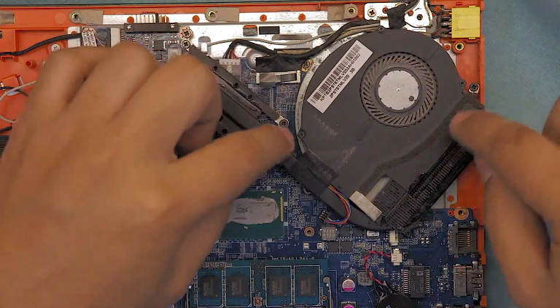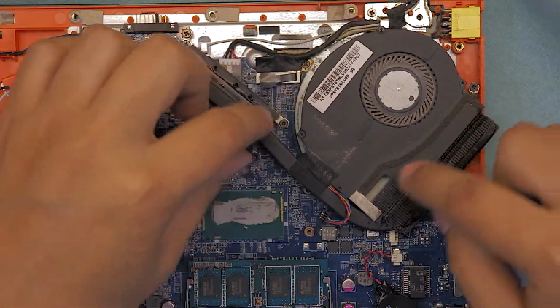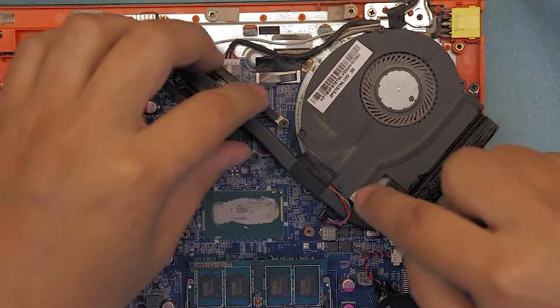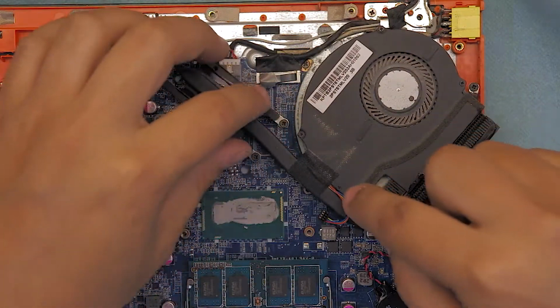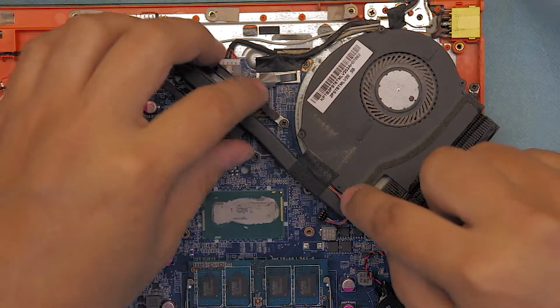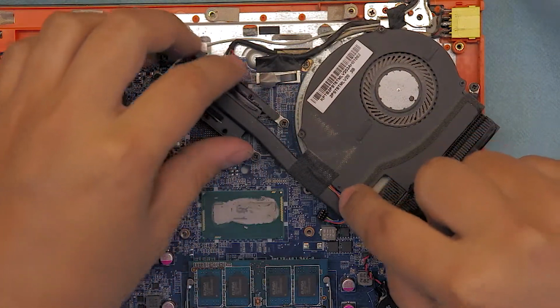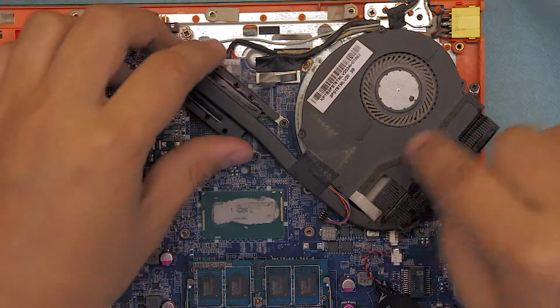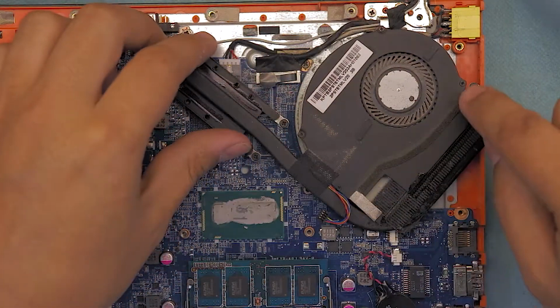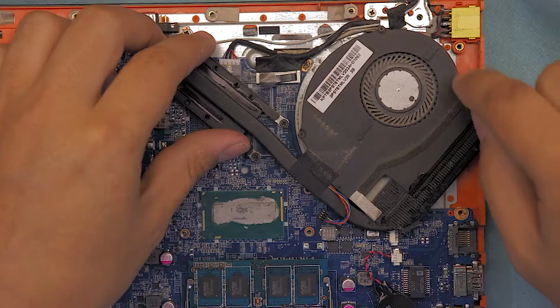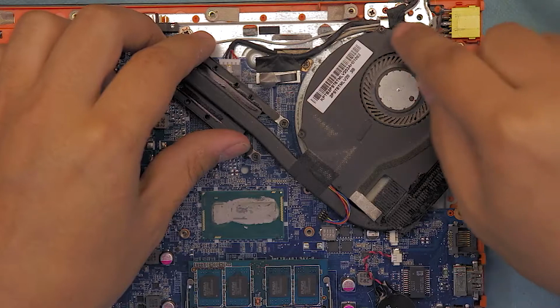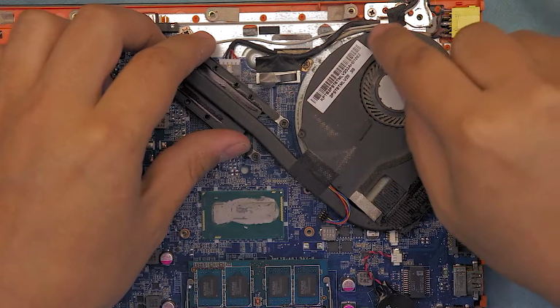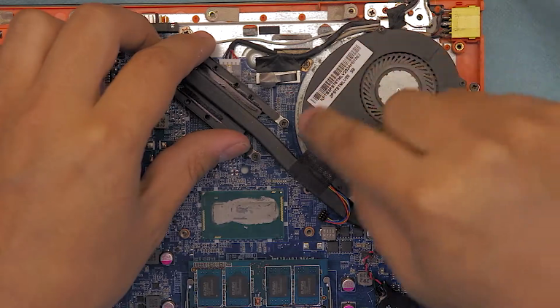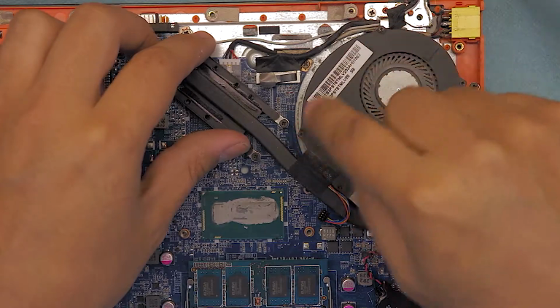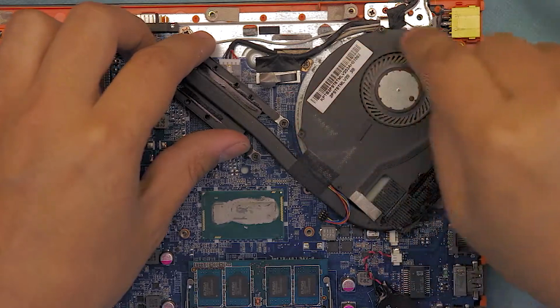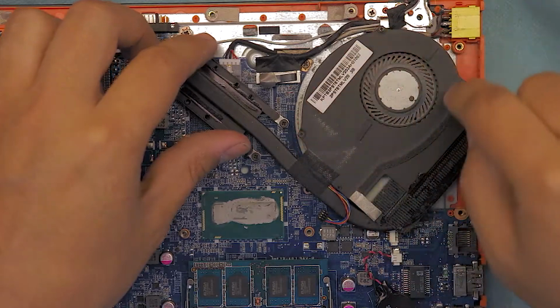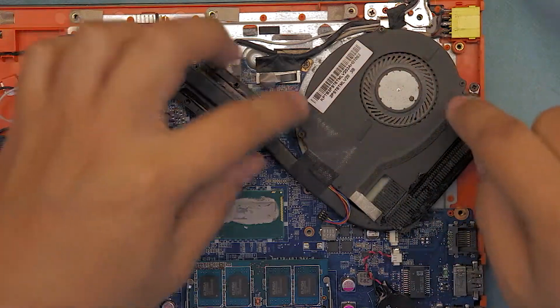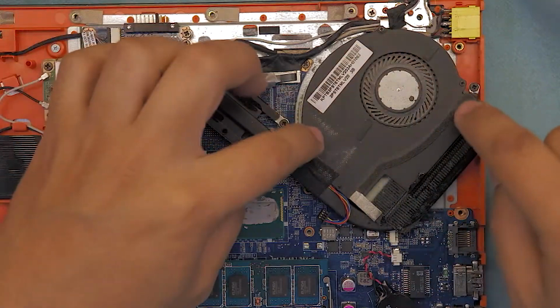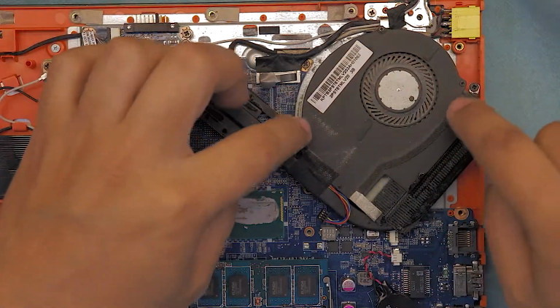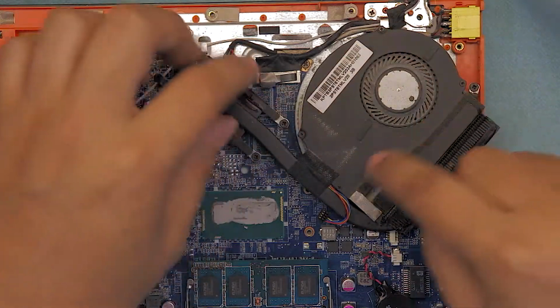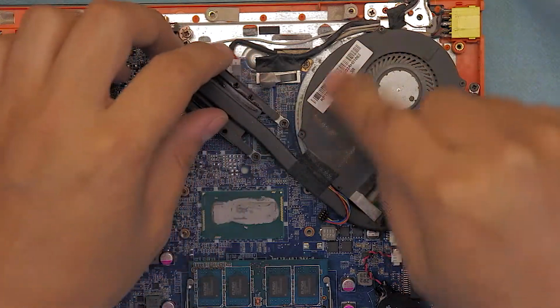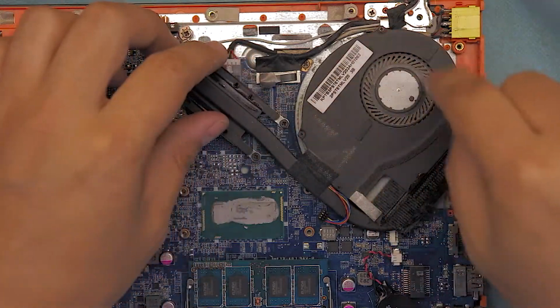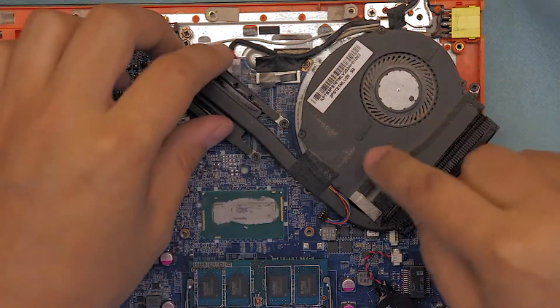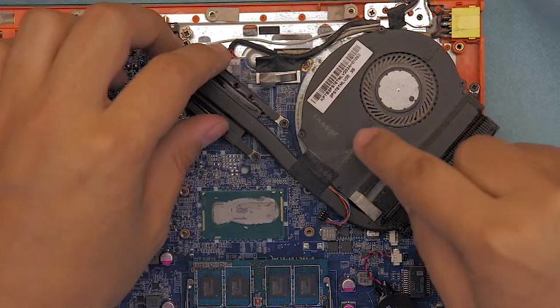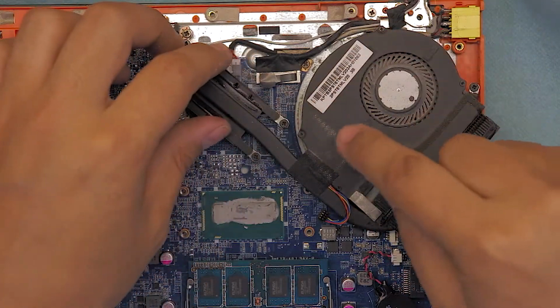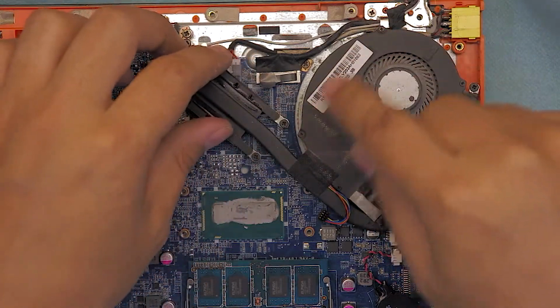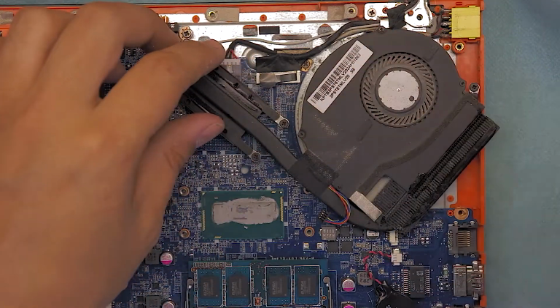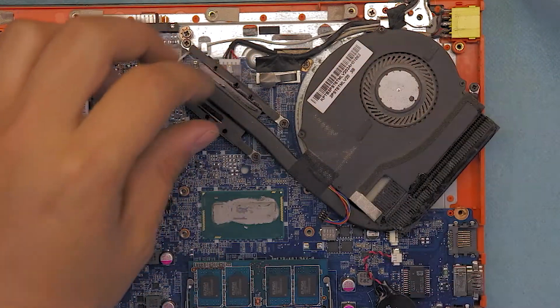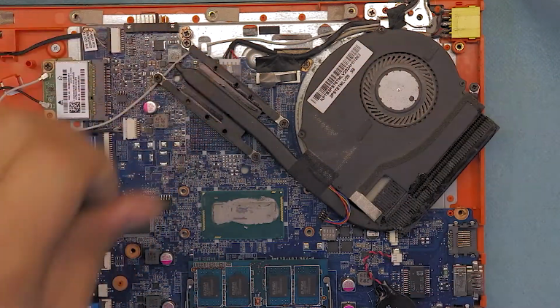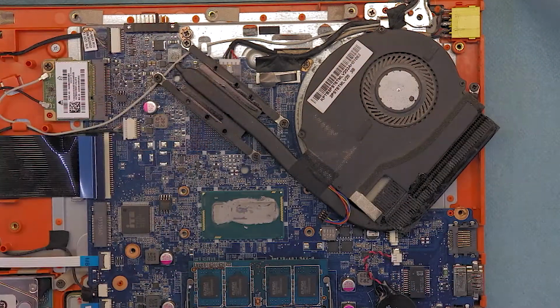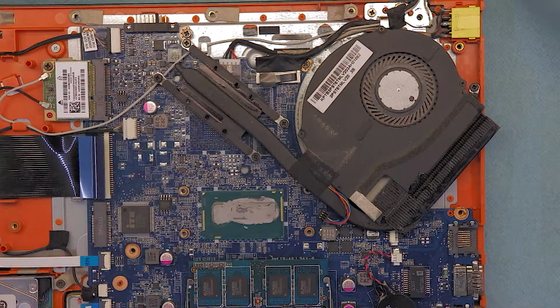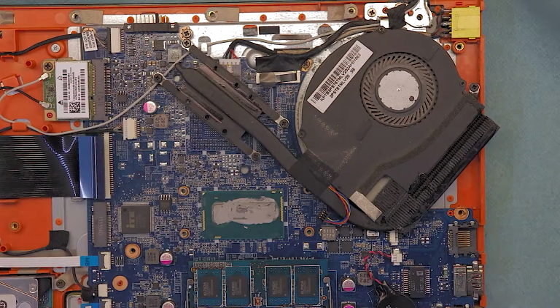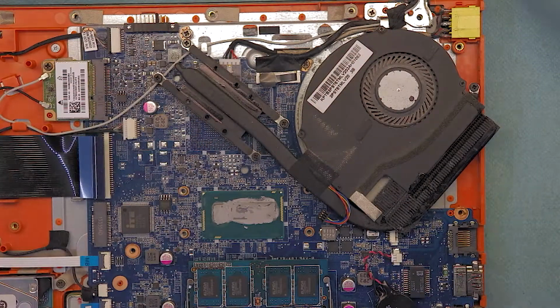If you want to clean up your fan, go ahead and remove the four screws which are holding the black cover right there.